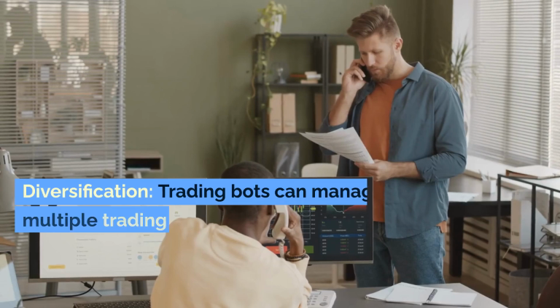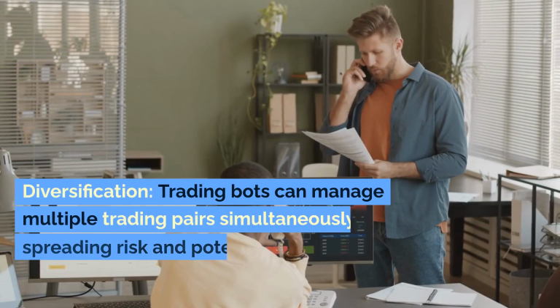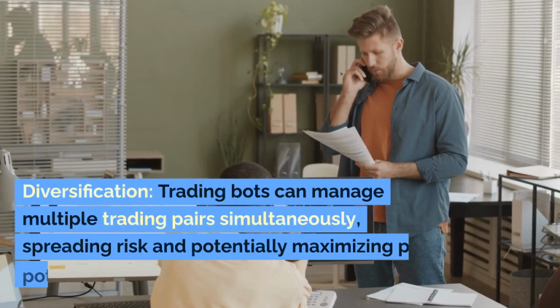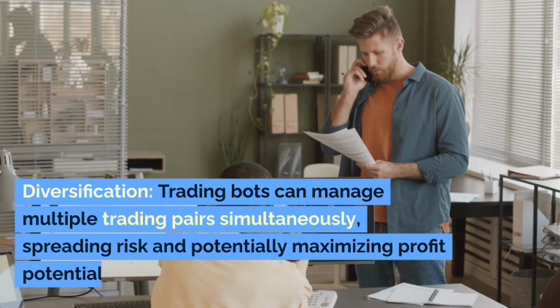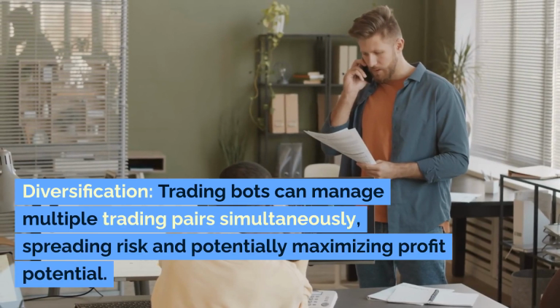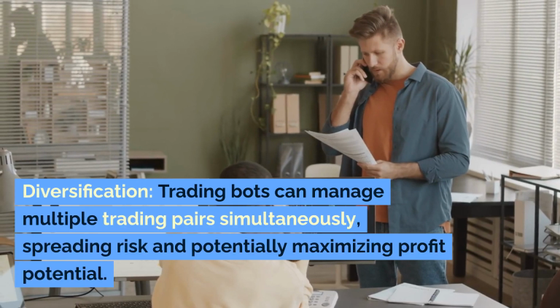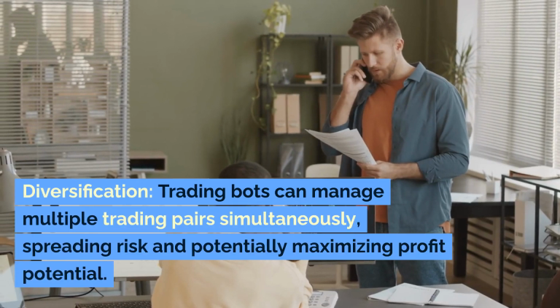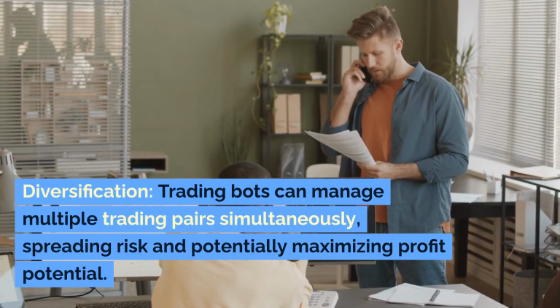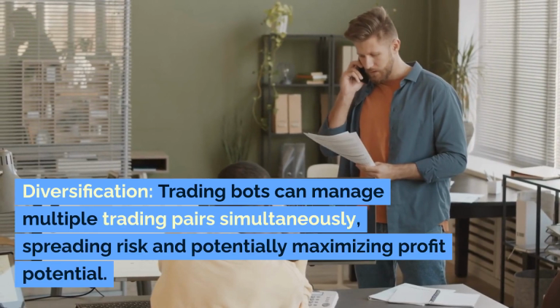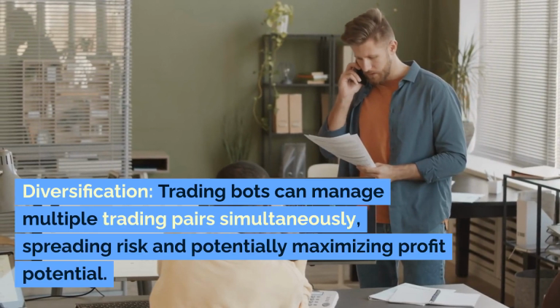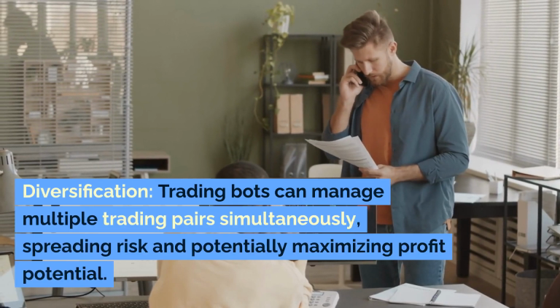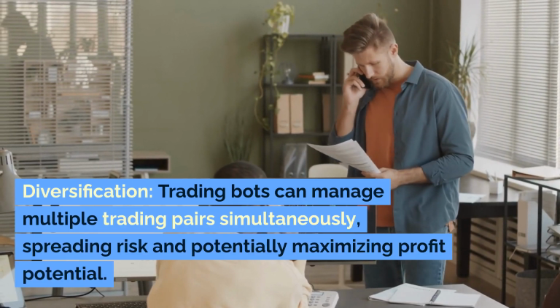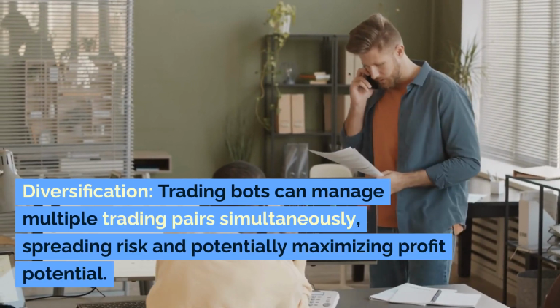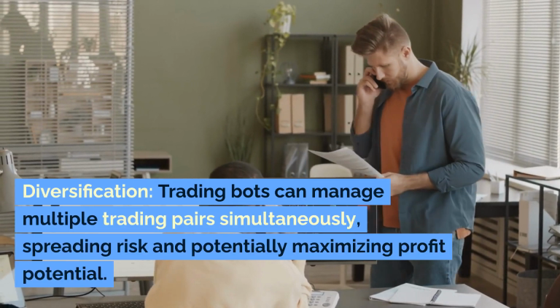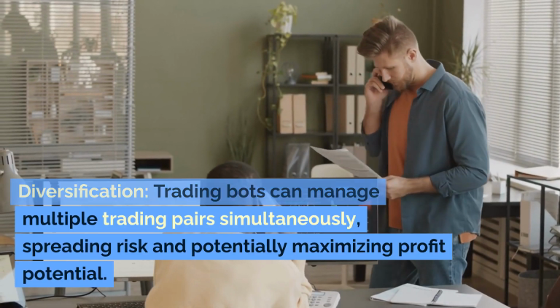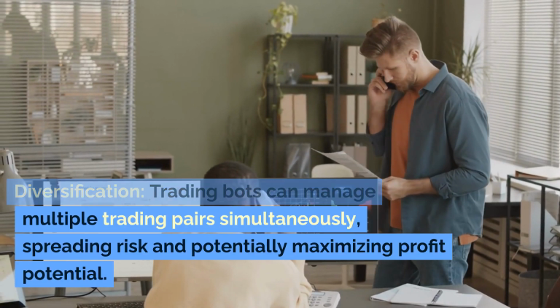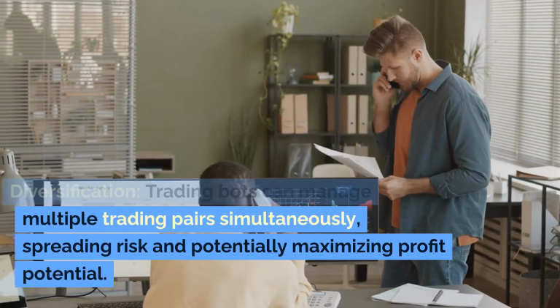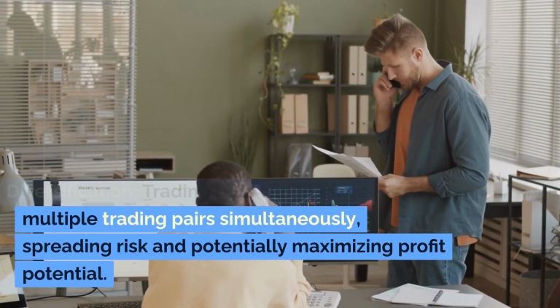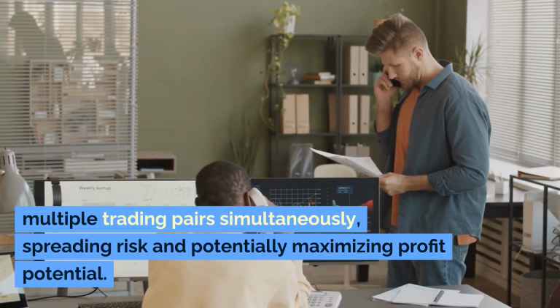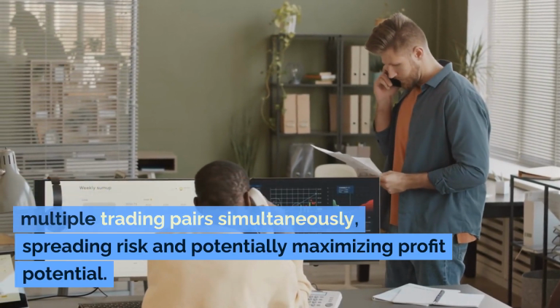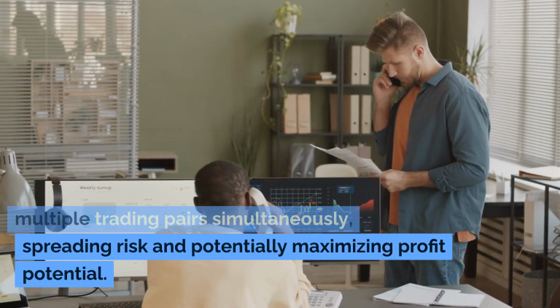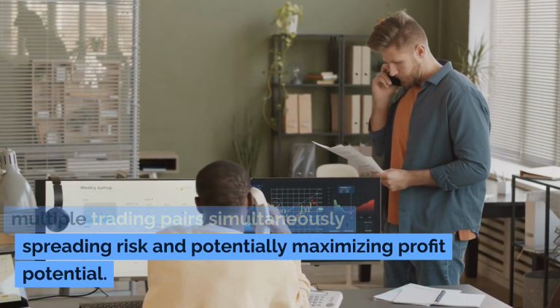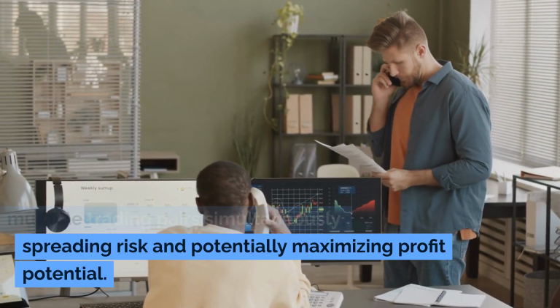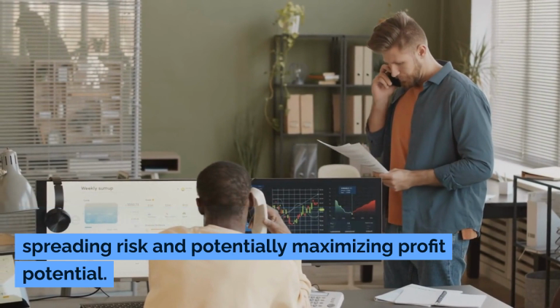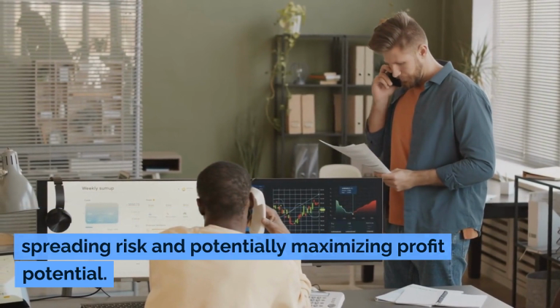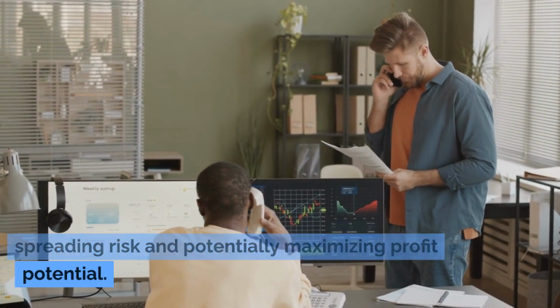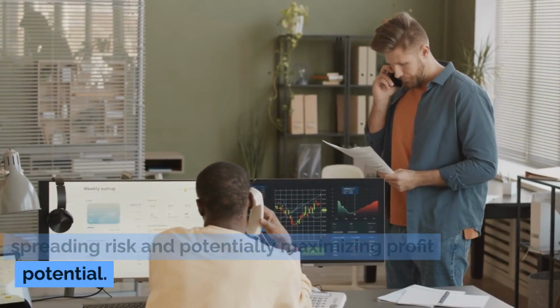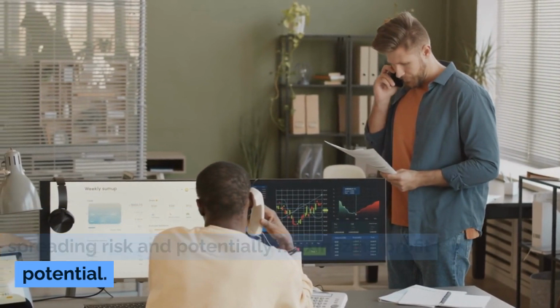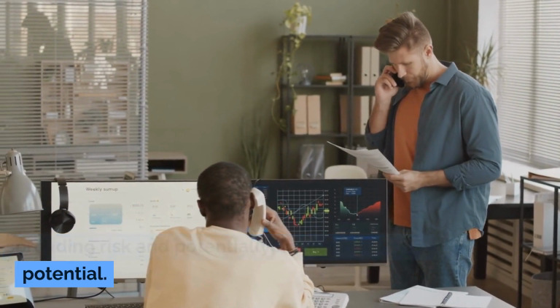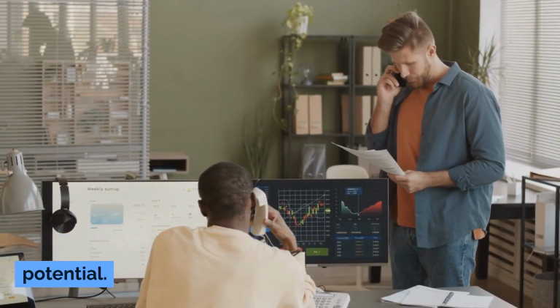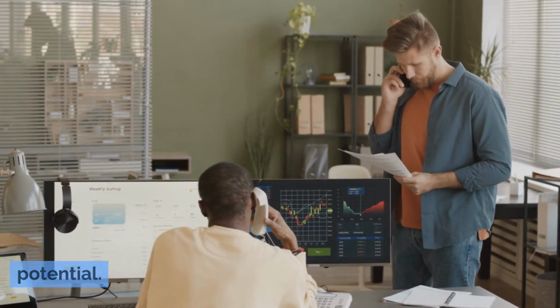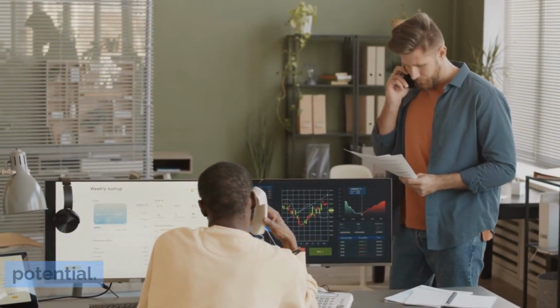Diversification: trading bots can manage multiple trading pairs simultaneously, spreading risk and potentially maximizing profit potential.